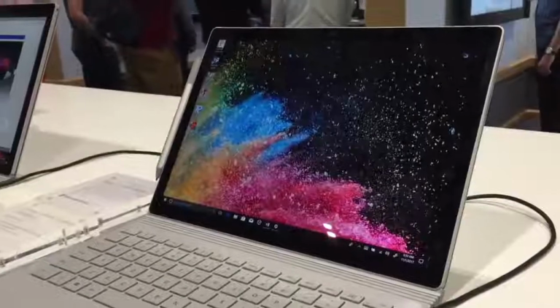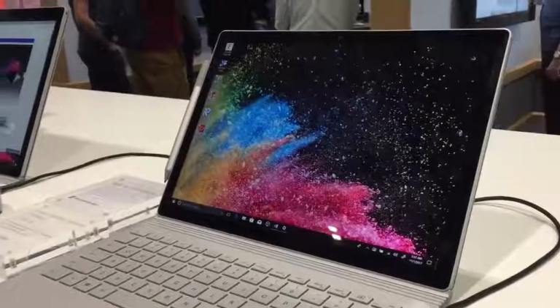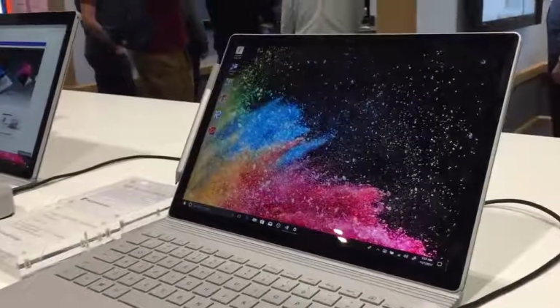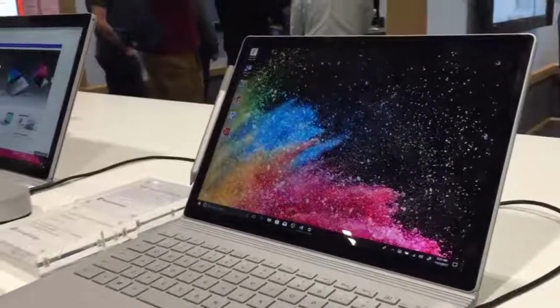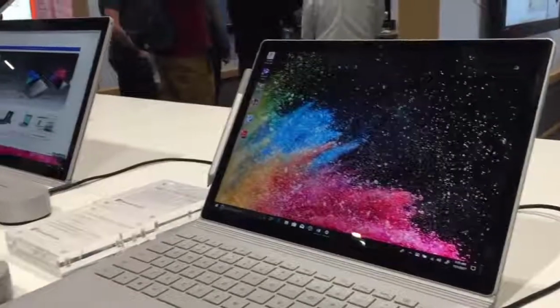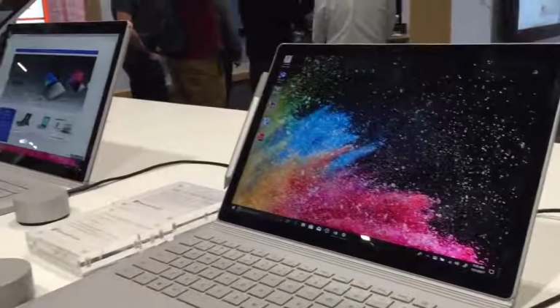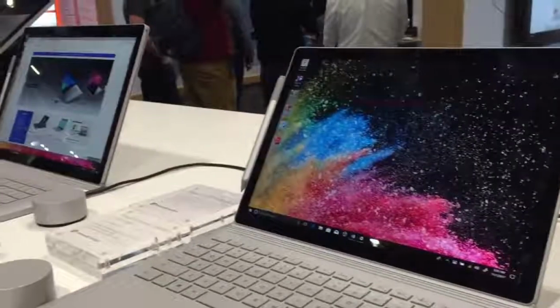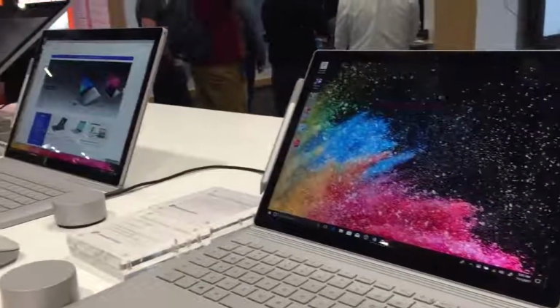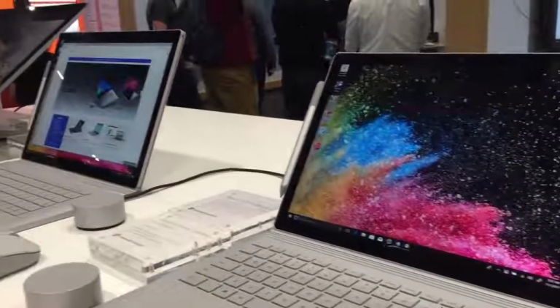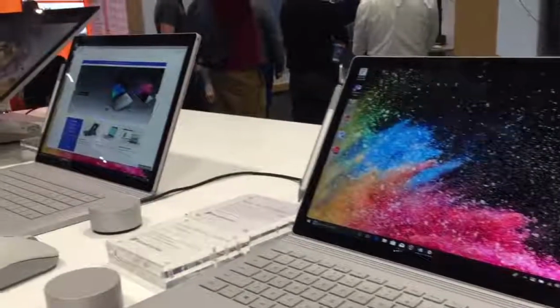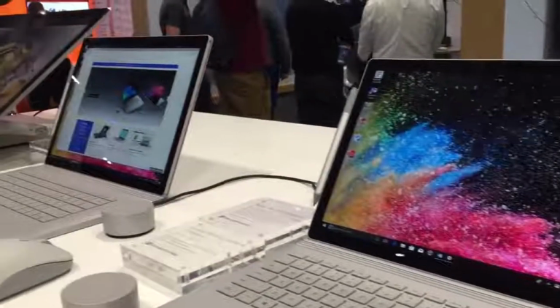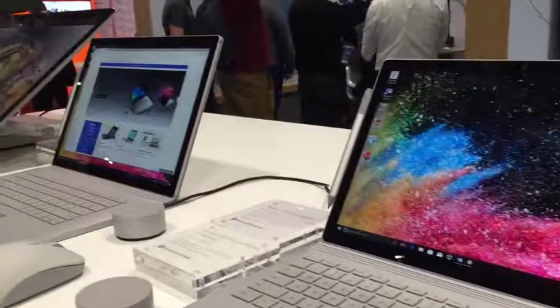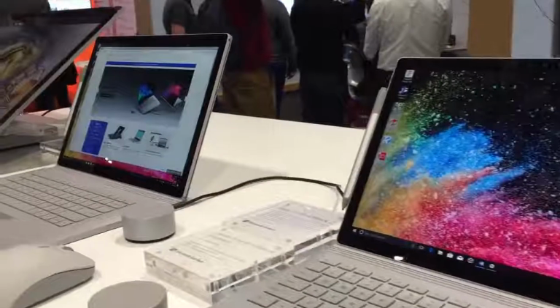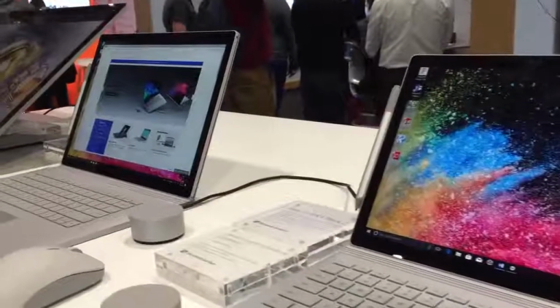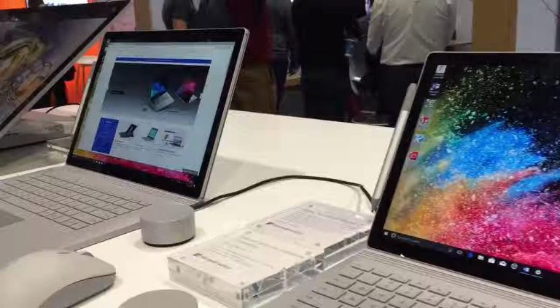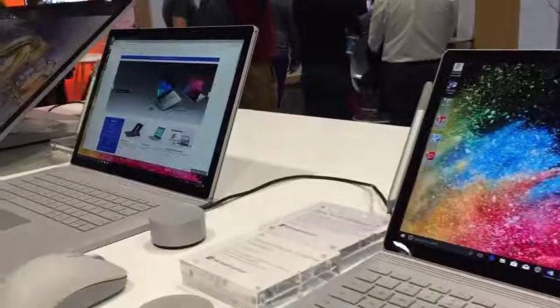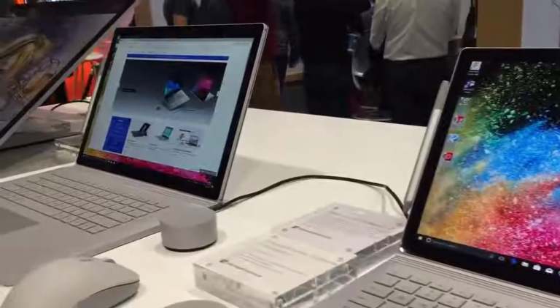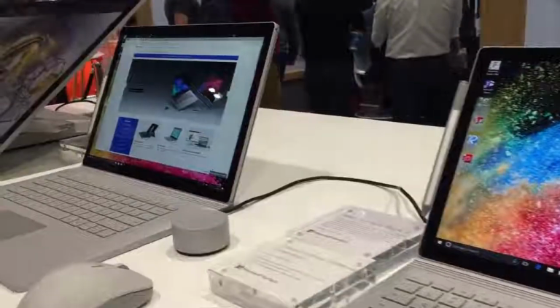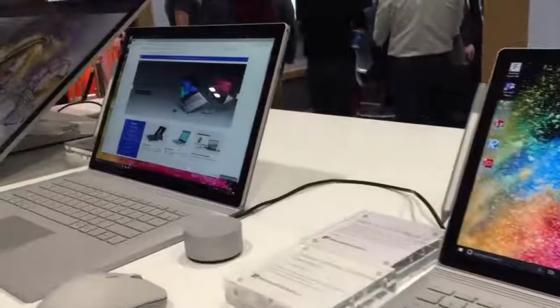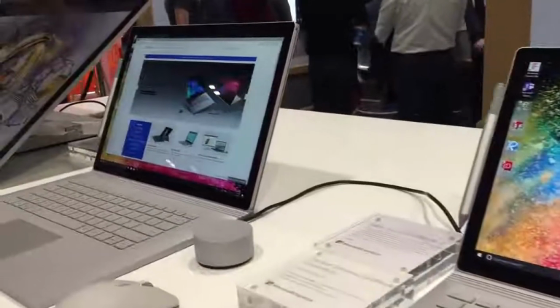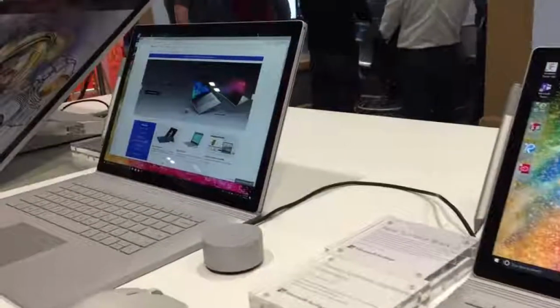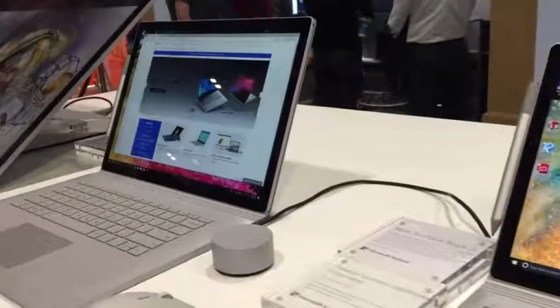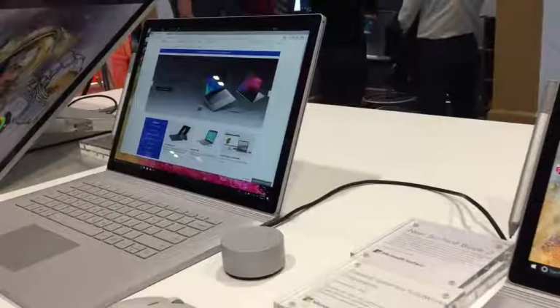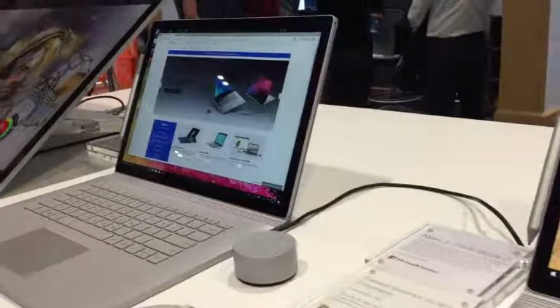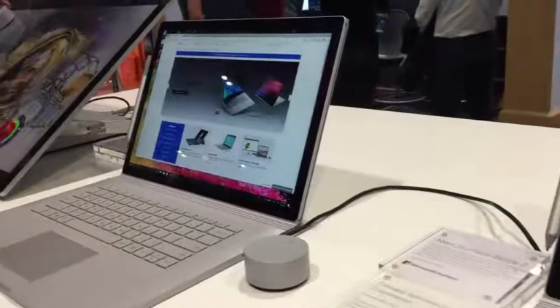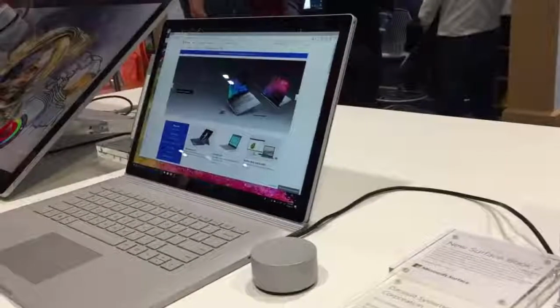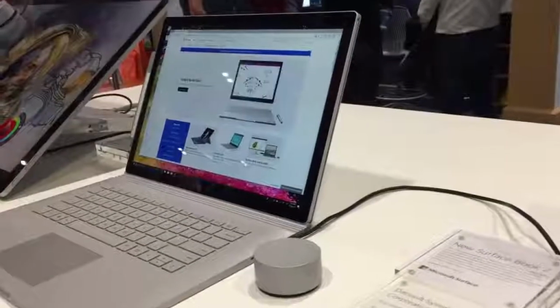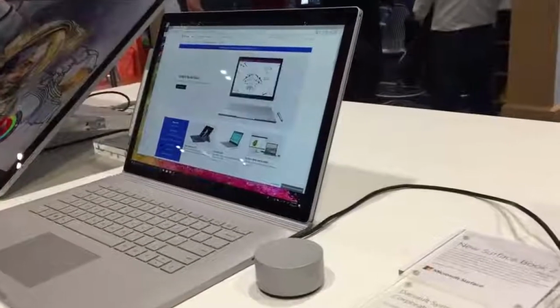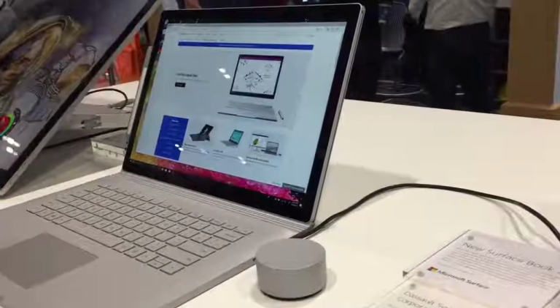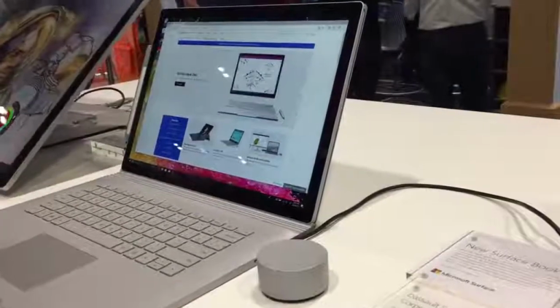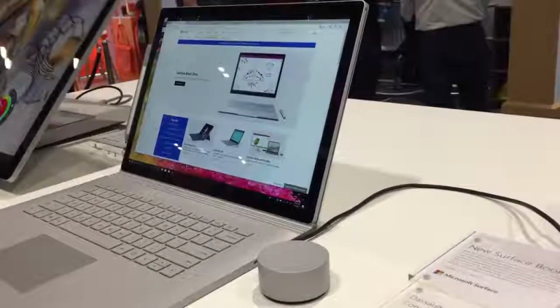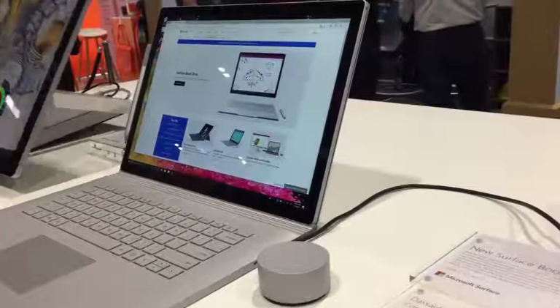The big story this year is that not only is there a standard 13.5-inch display model, but there's also now a huge 15-inch model.